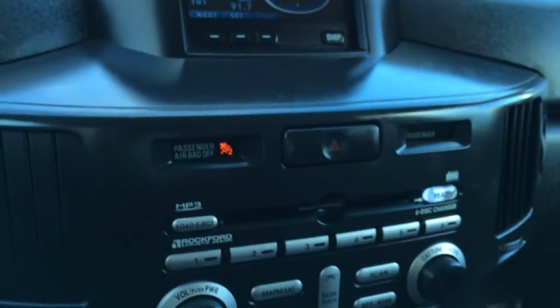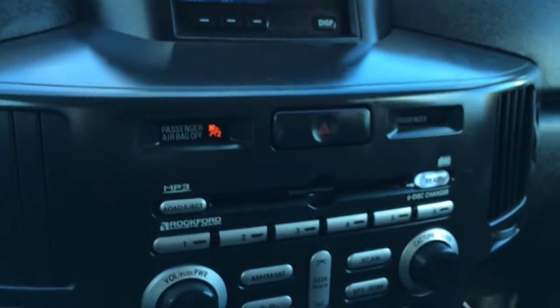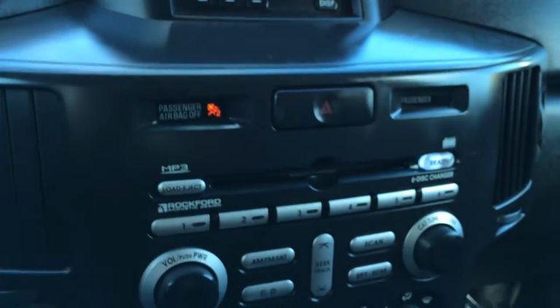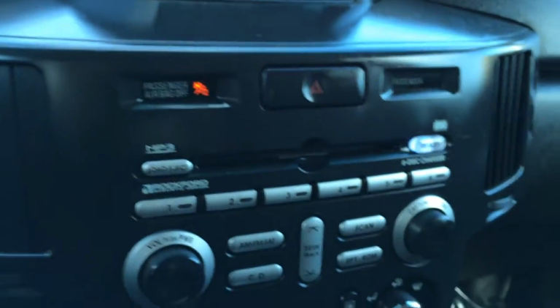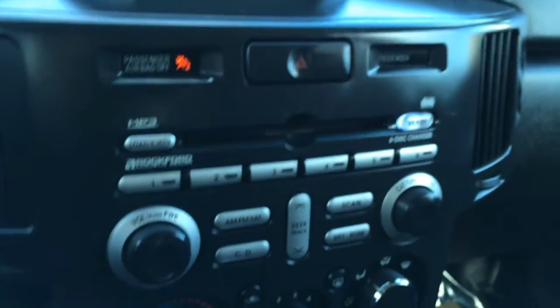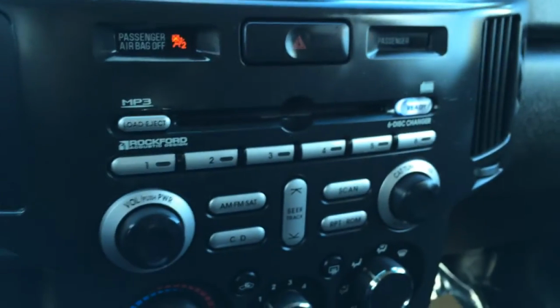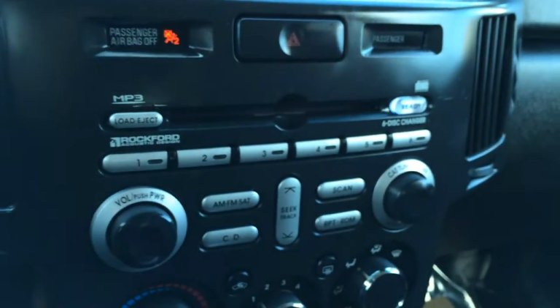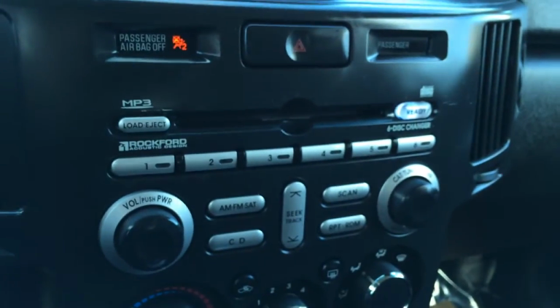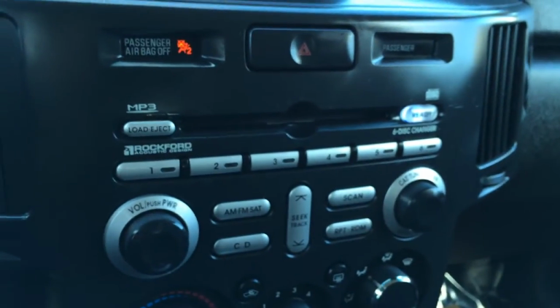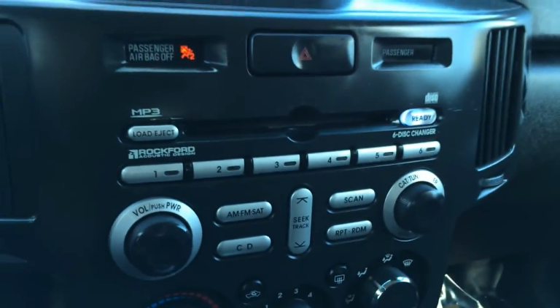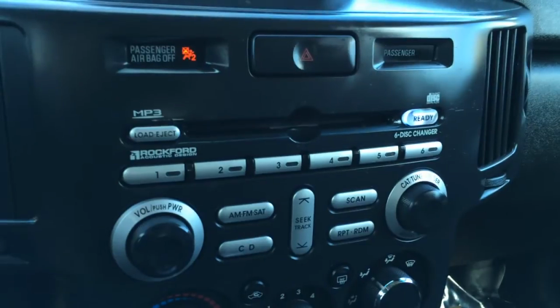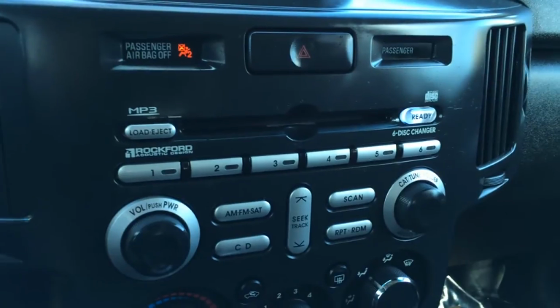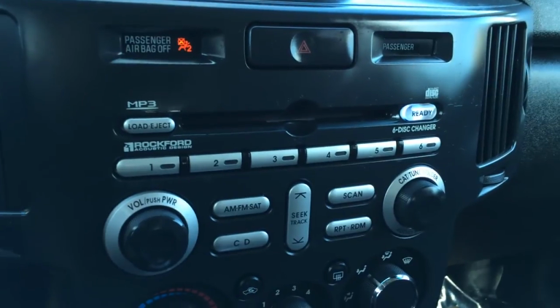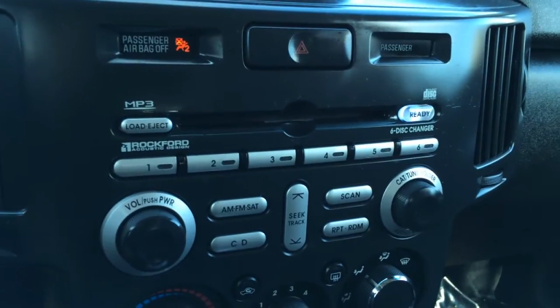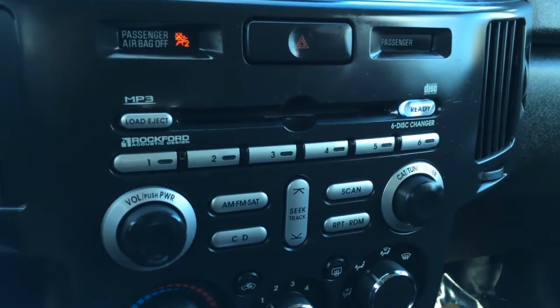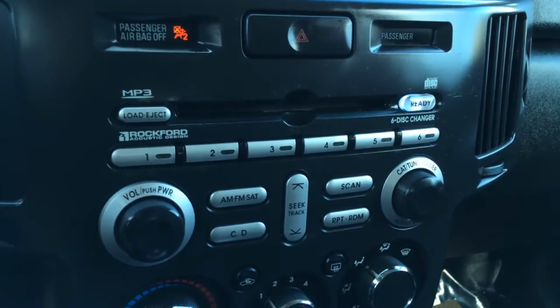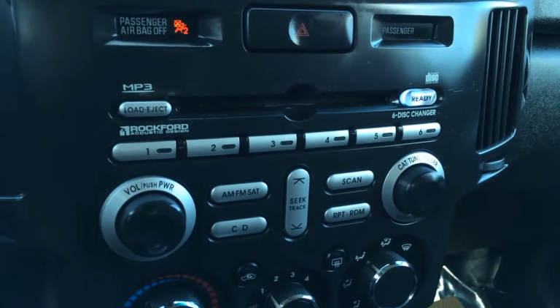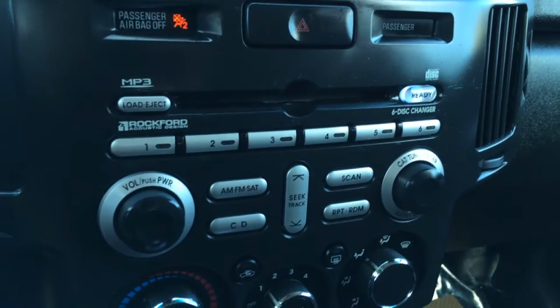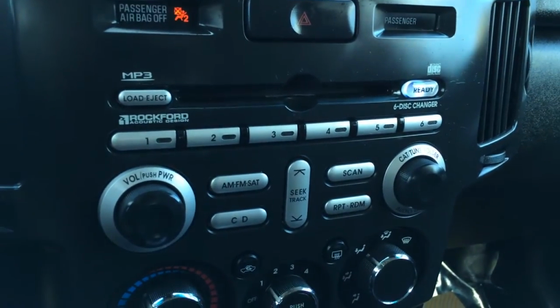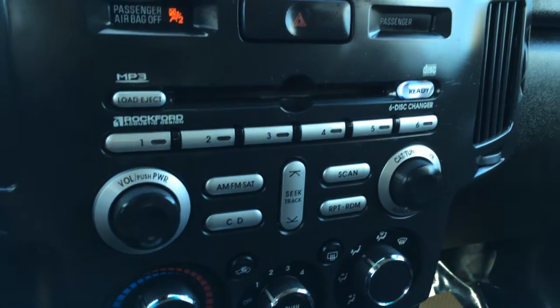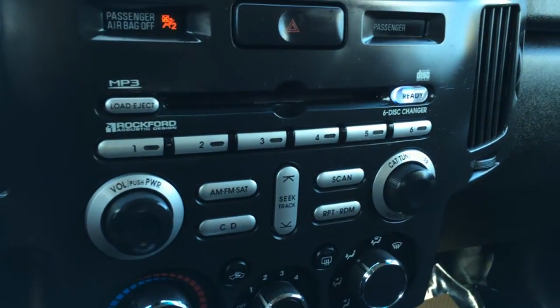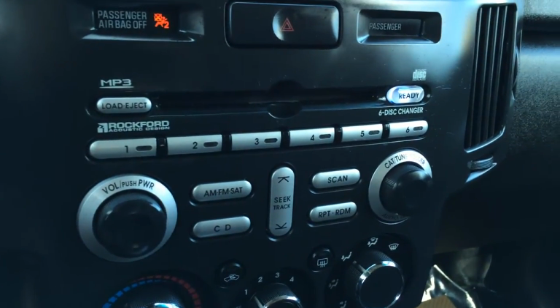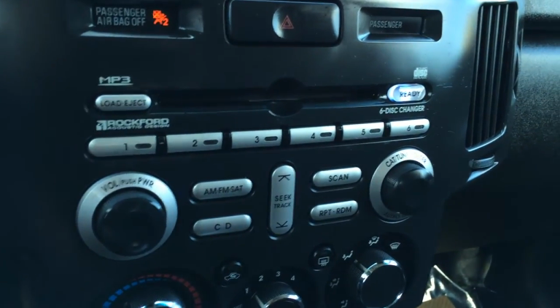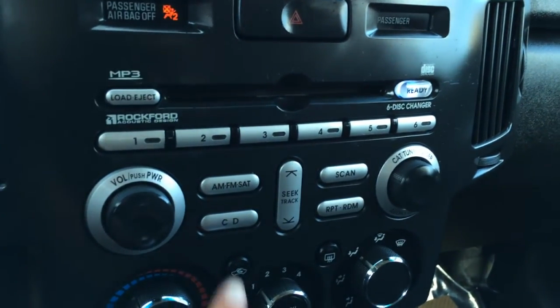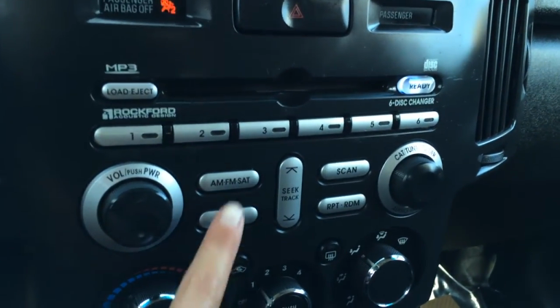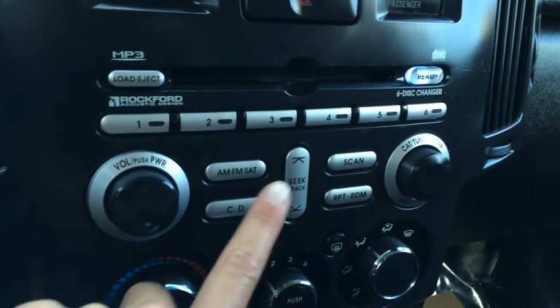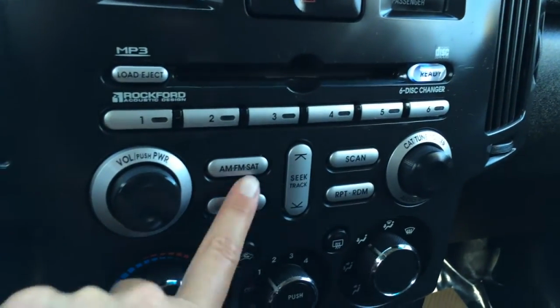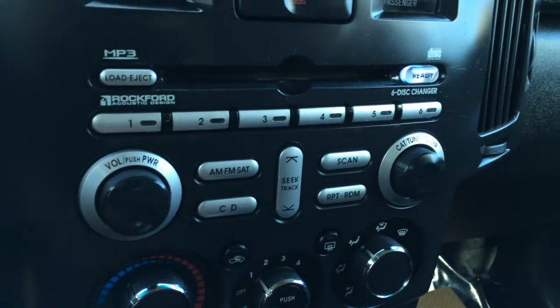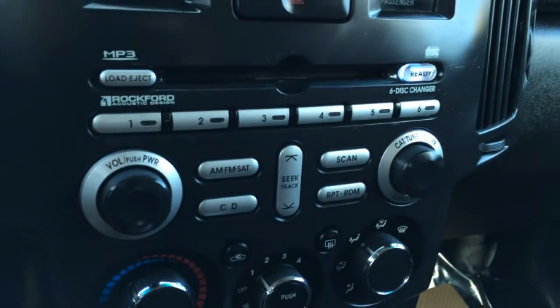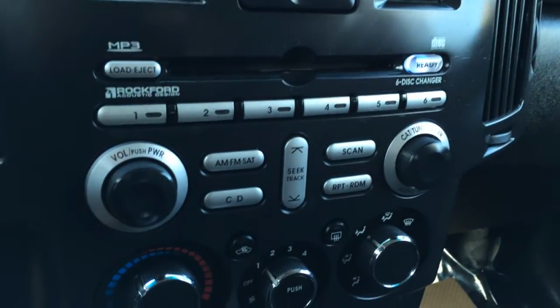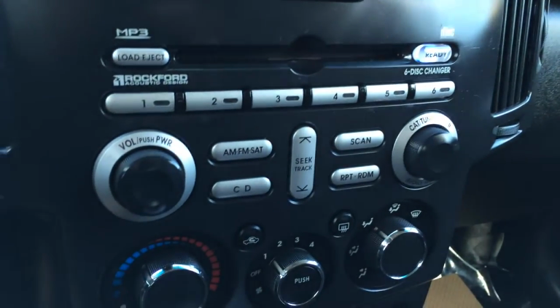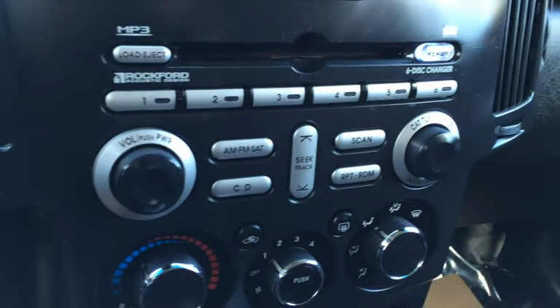You have a 6-disc CD changer, it's MP3 compatible. AM, FM. Satellite — just got to subscribe to it.